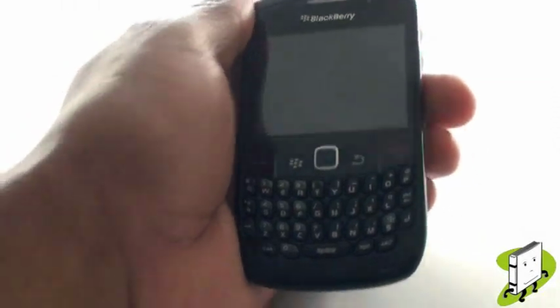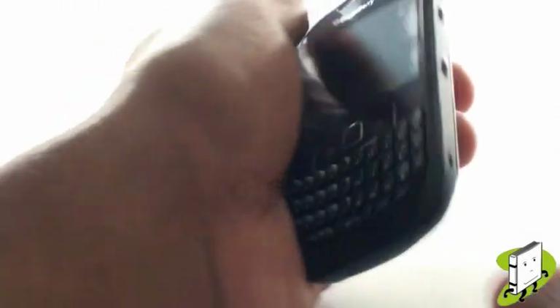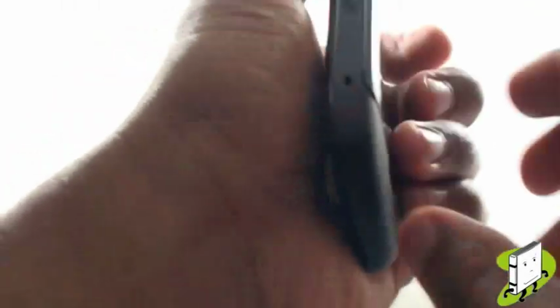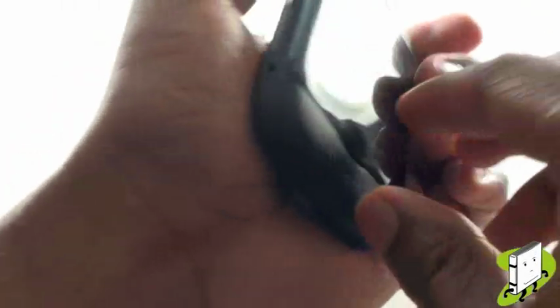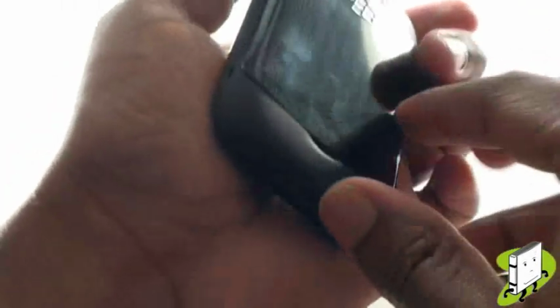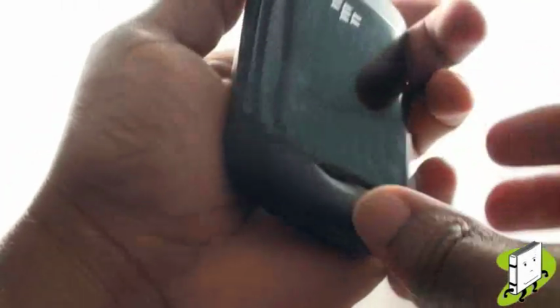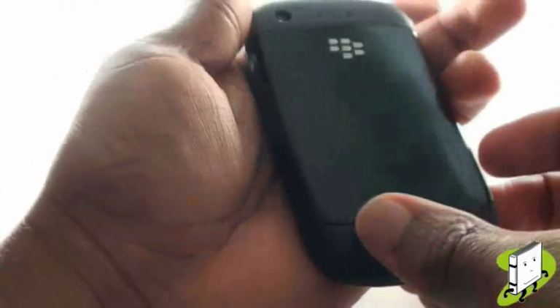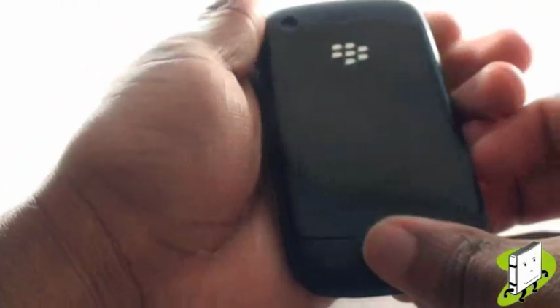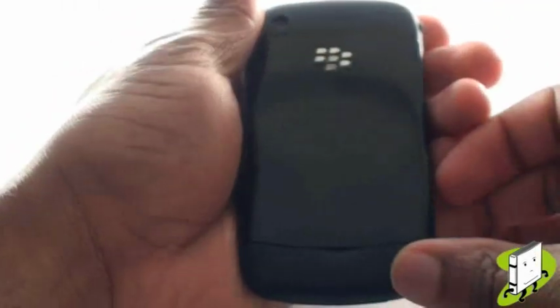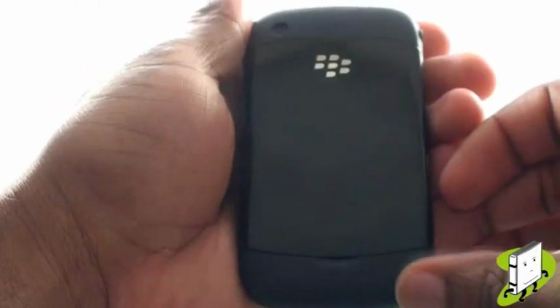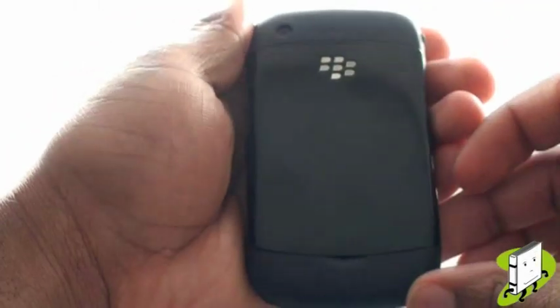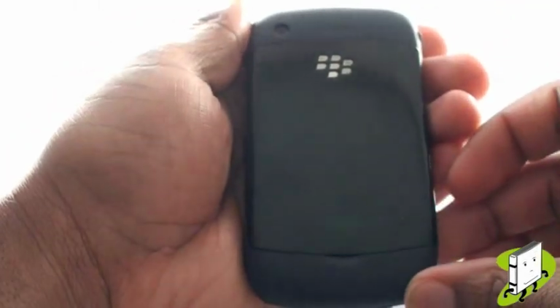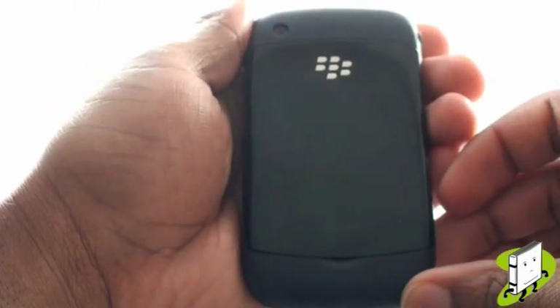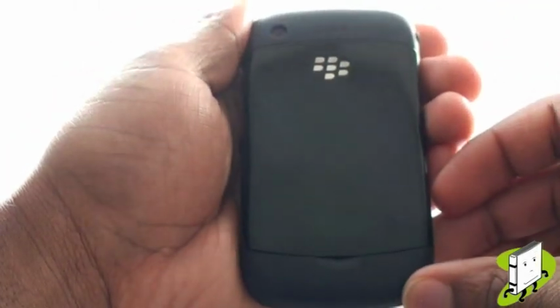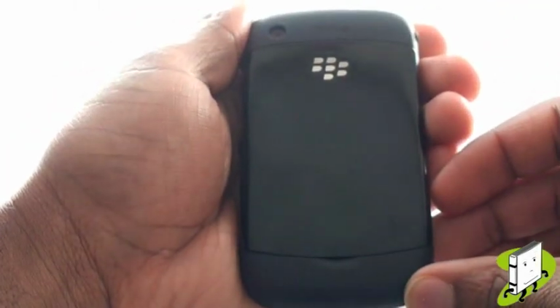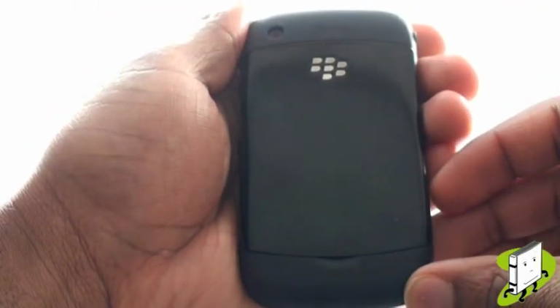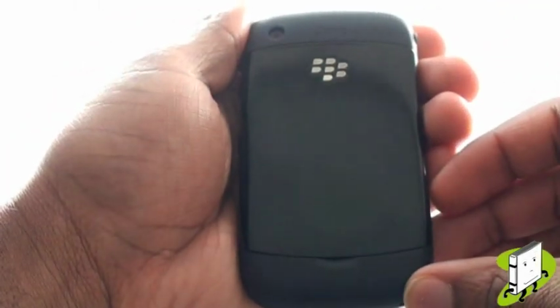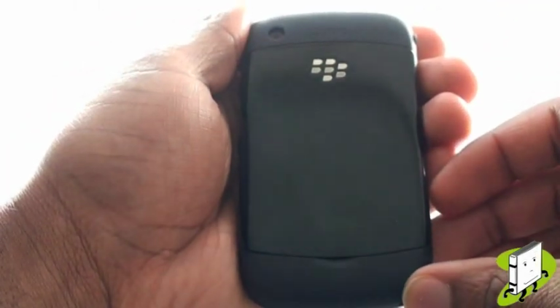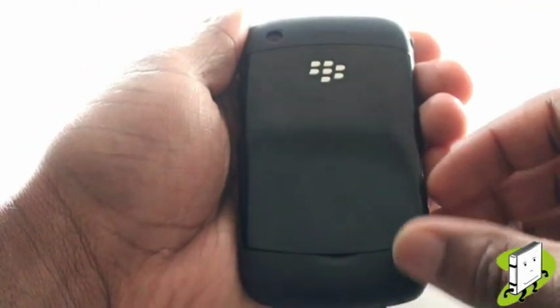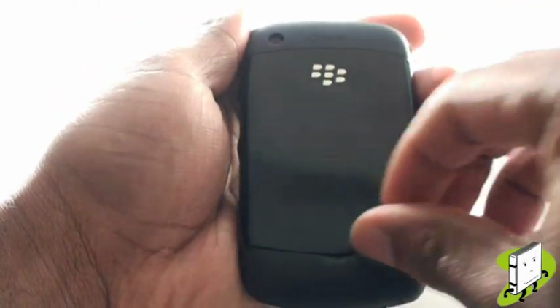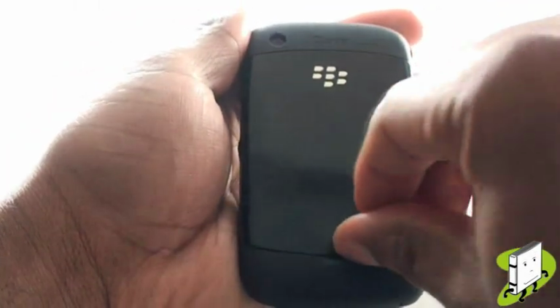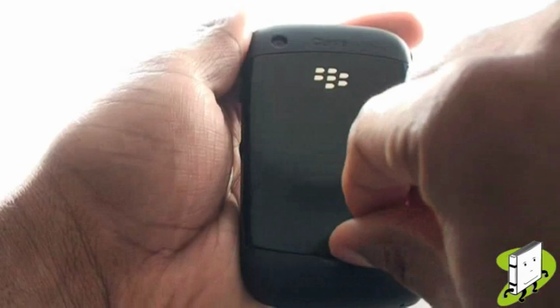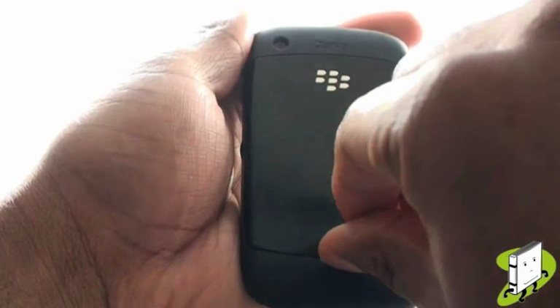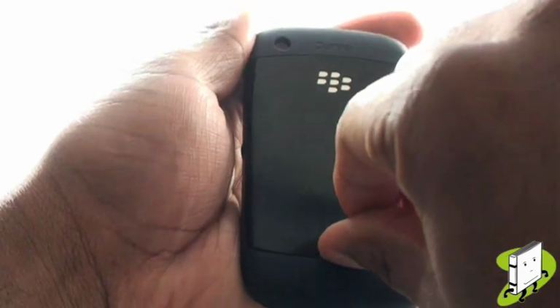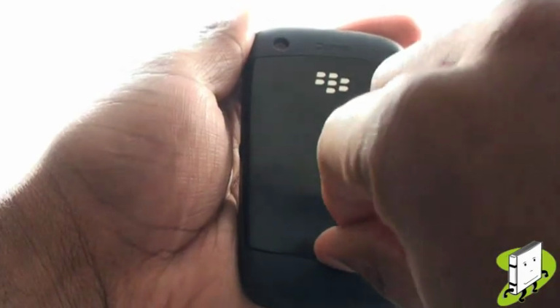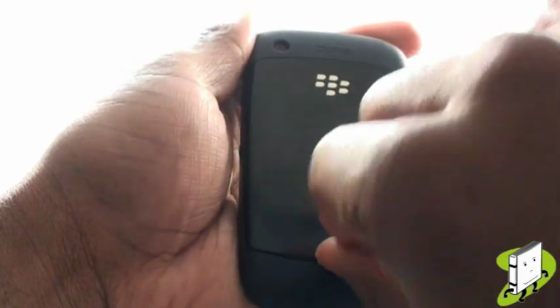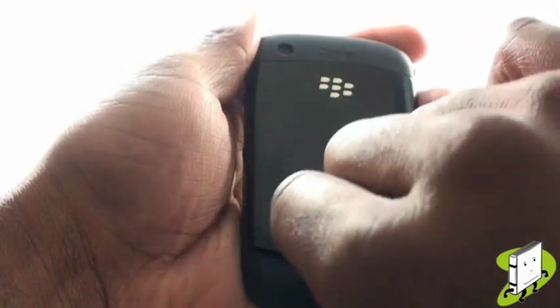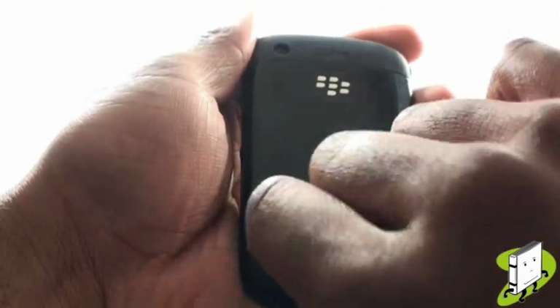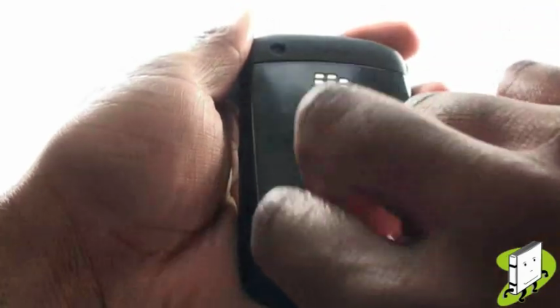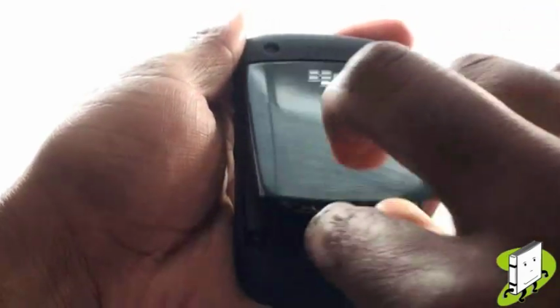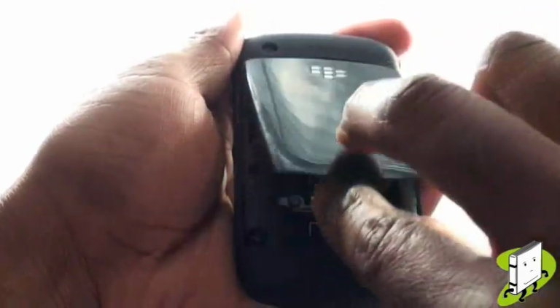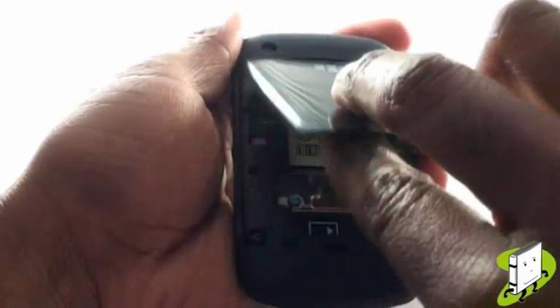Turn the handset over so the screen is facing down. Hold with a firm grip, and using the lip, flip off the back cover.